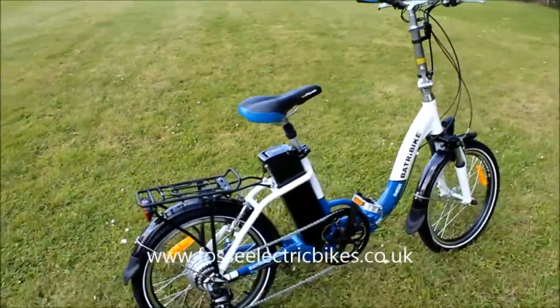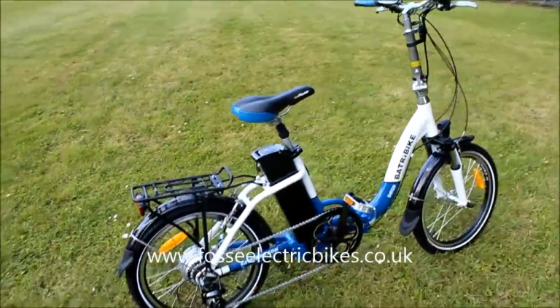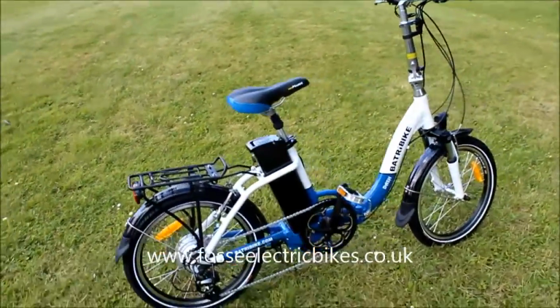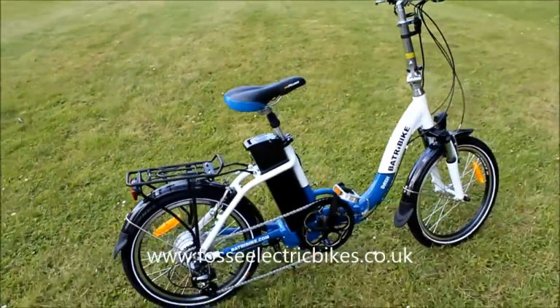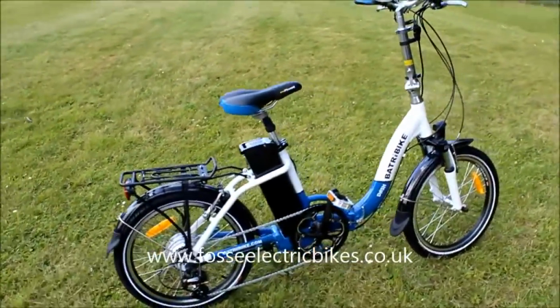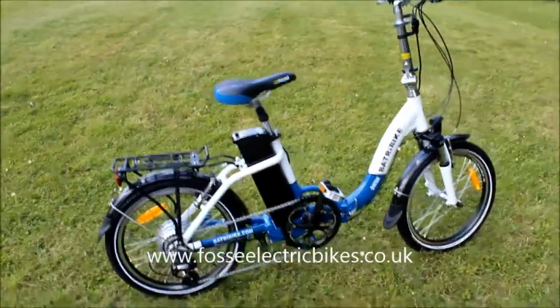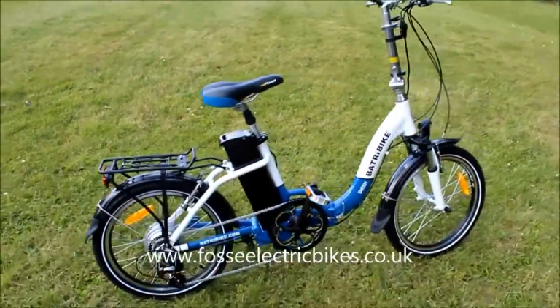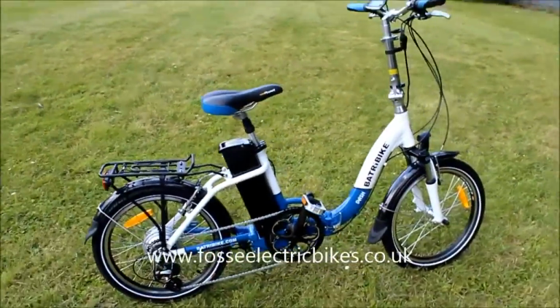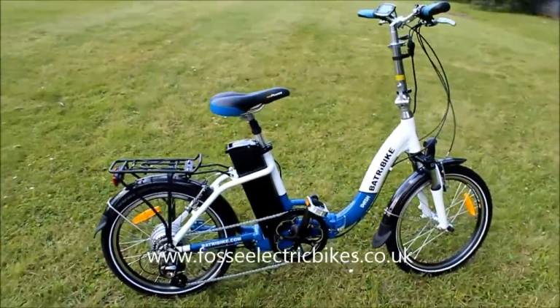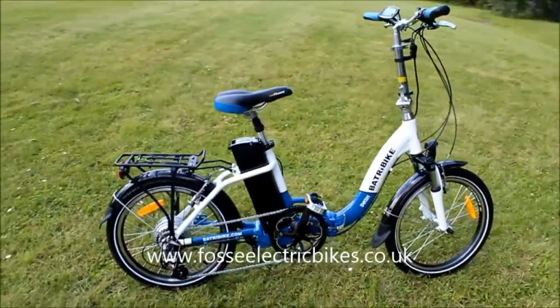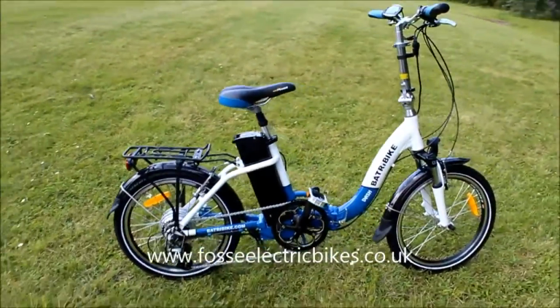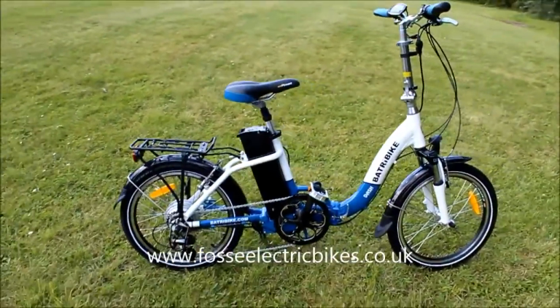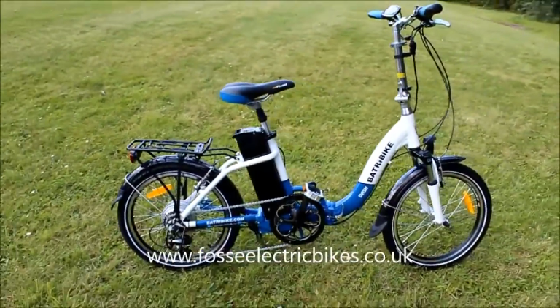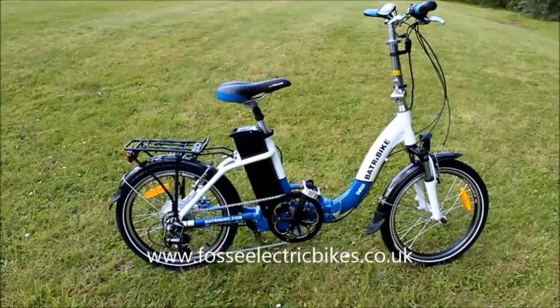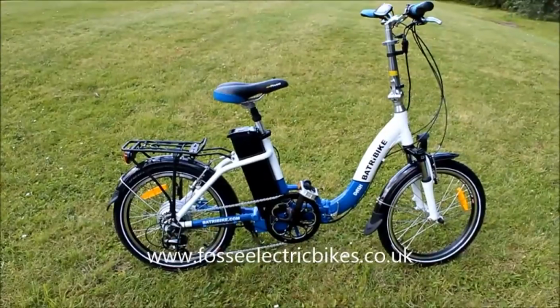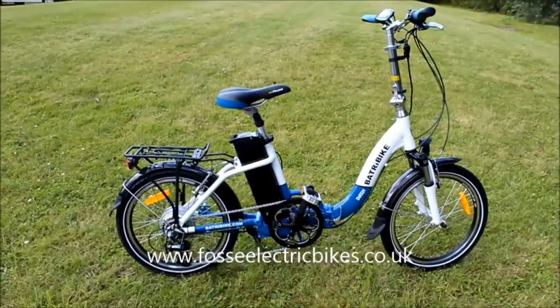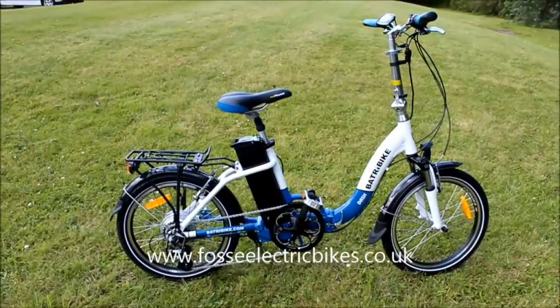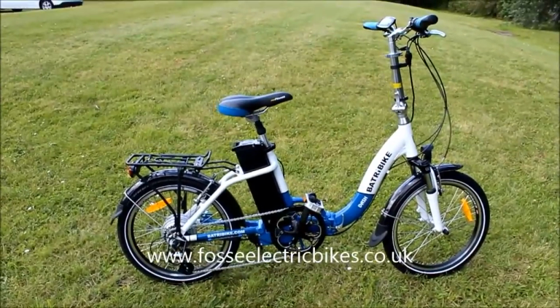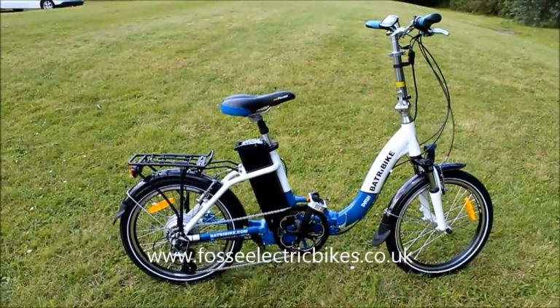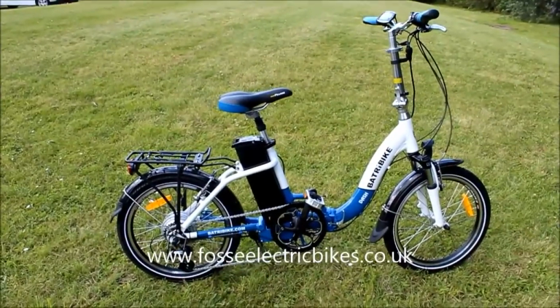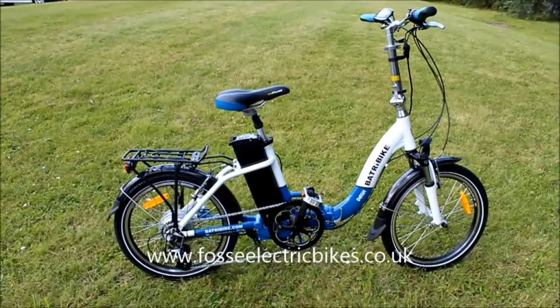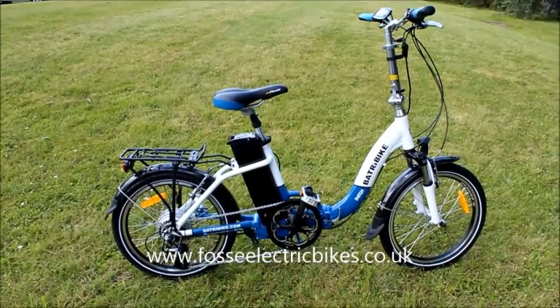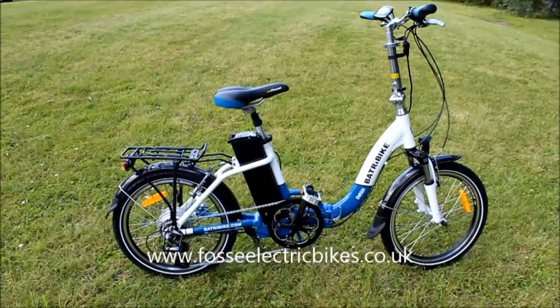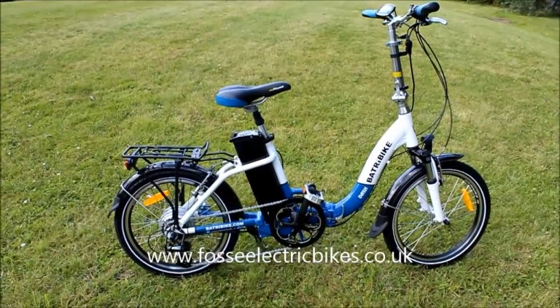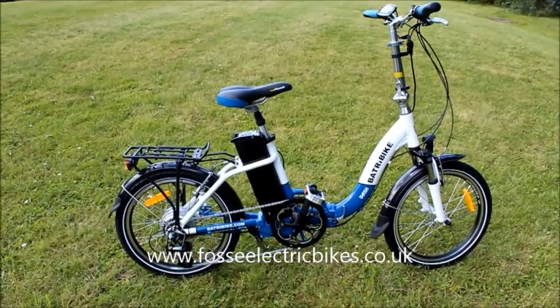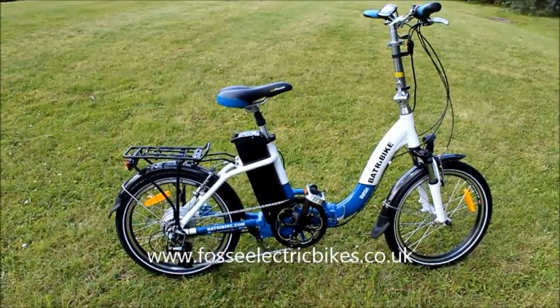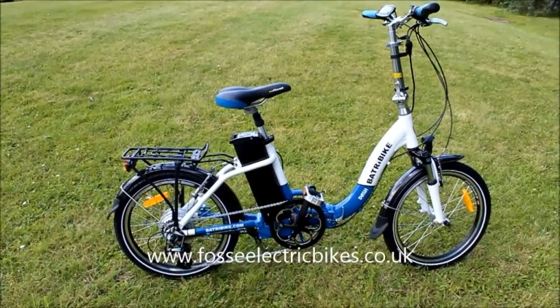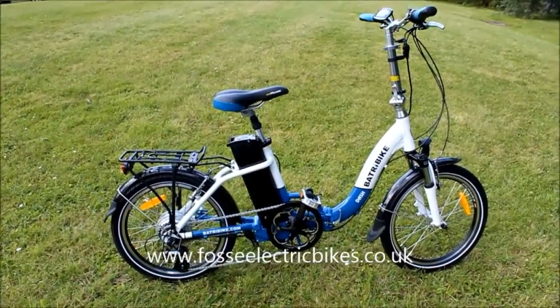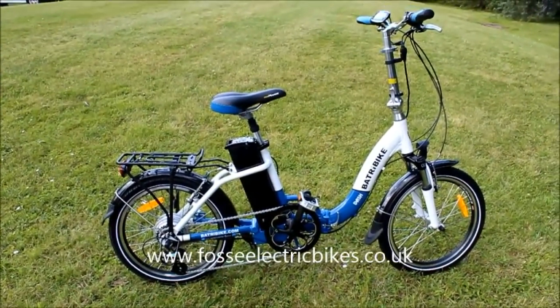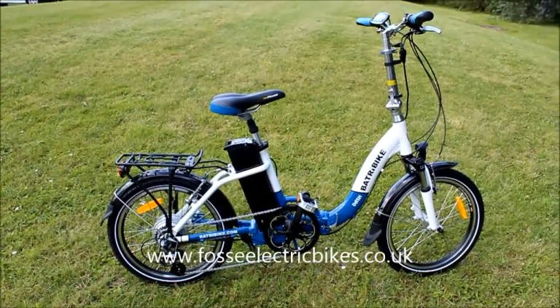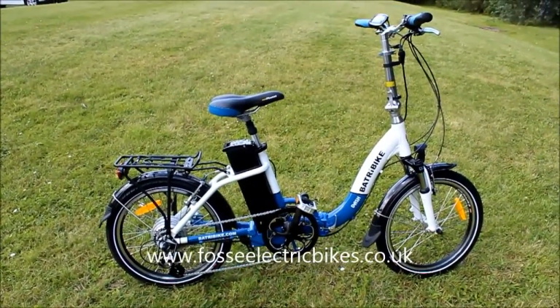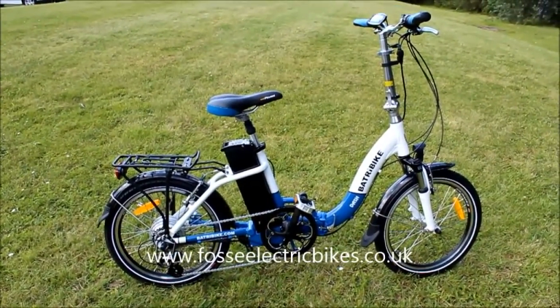It comes in two different colours — we've obviously got the blue and the white one here, and it also comes in orange and white.